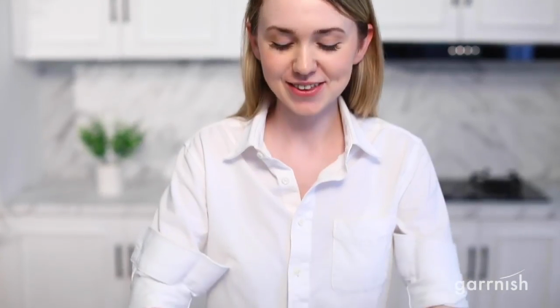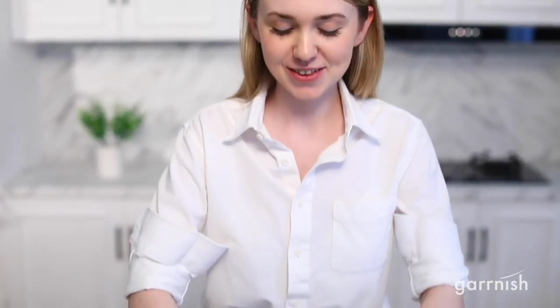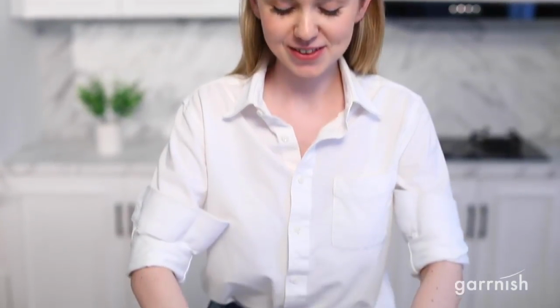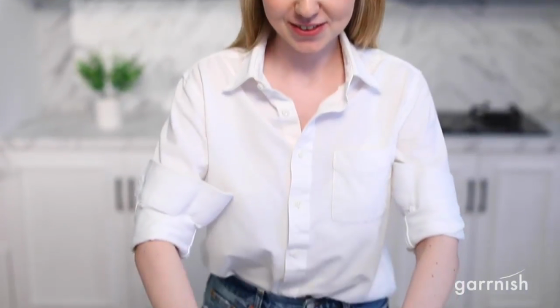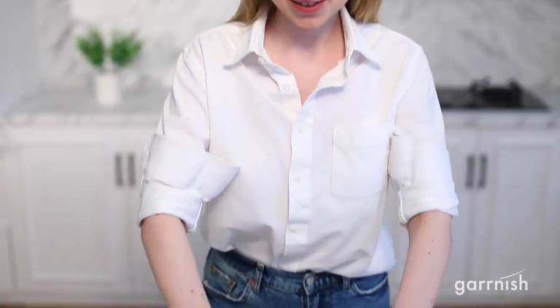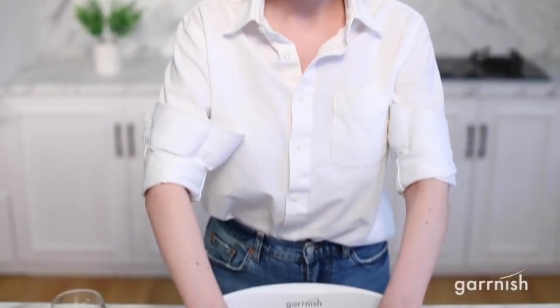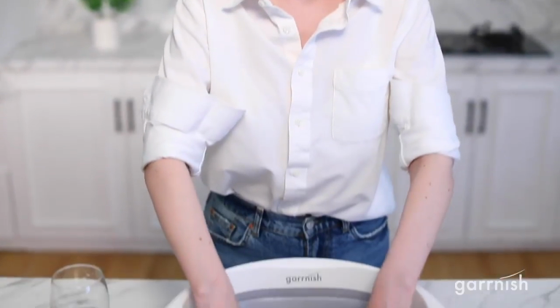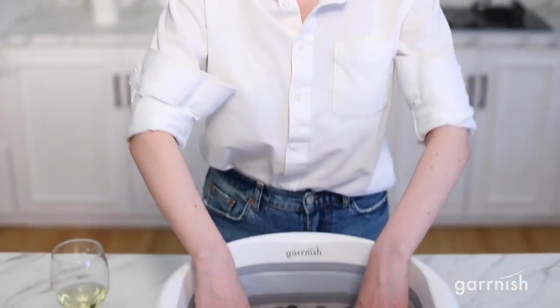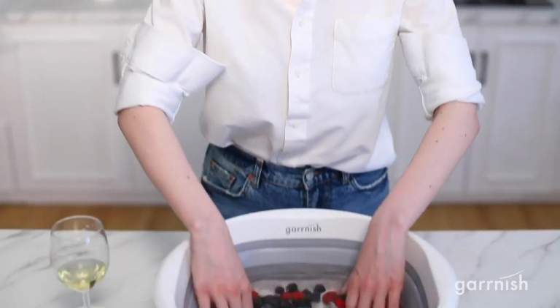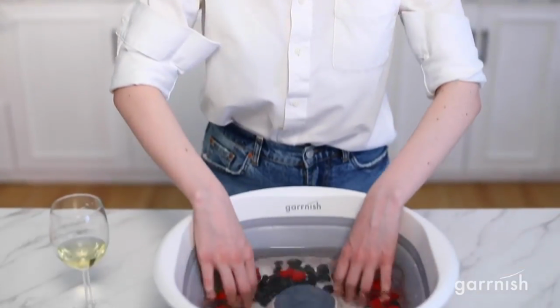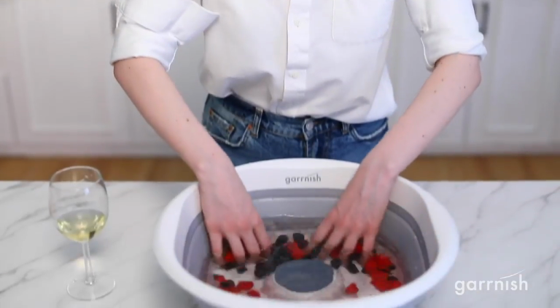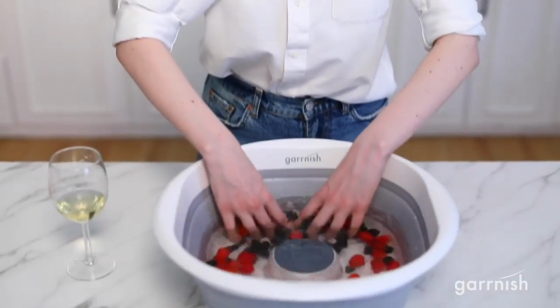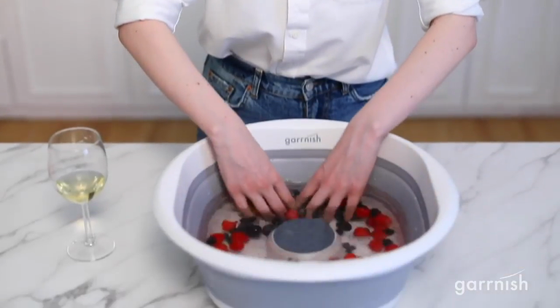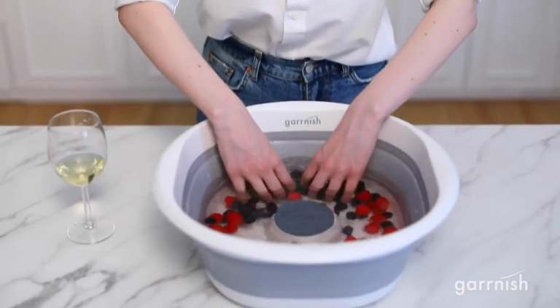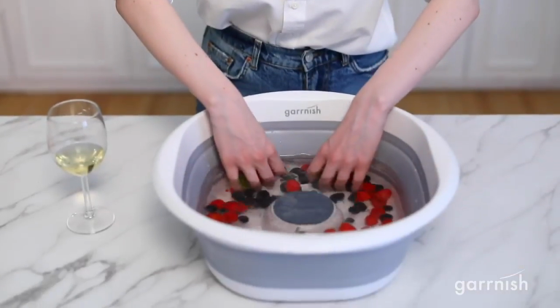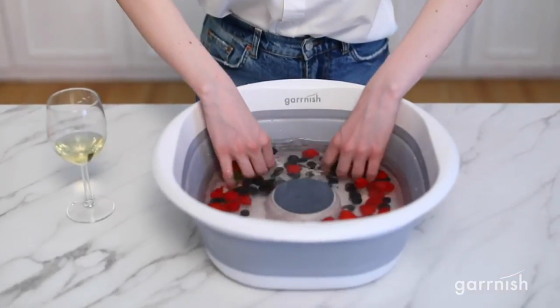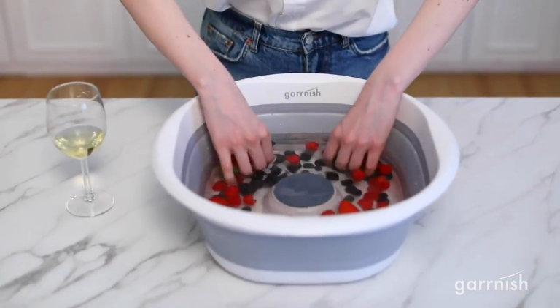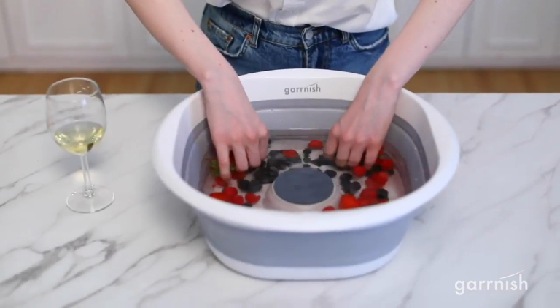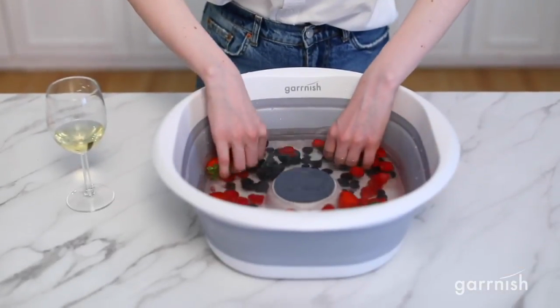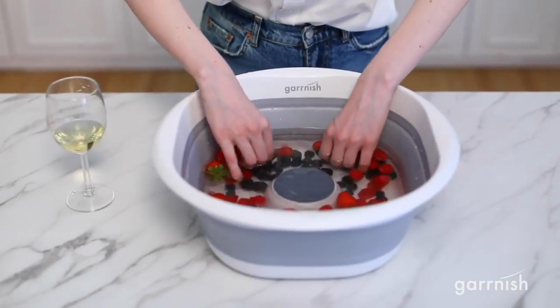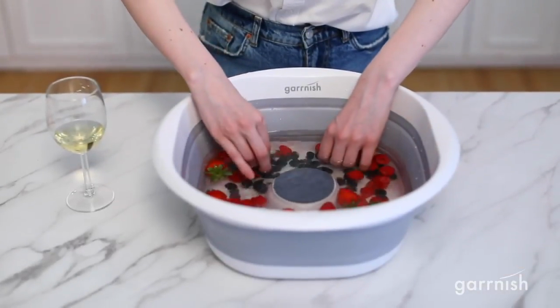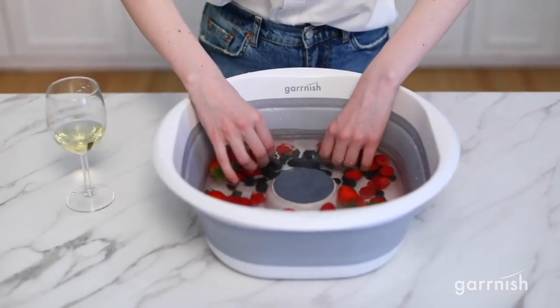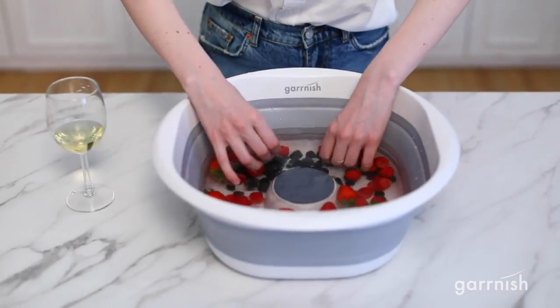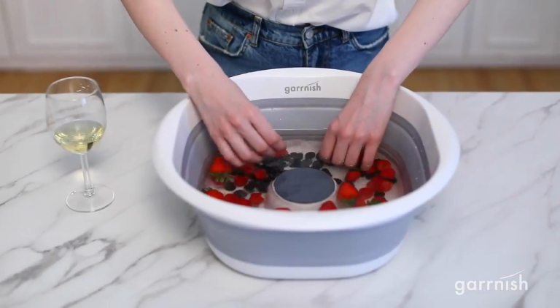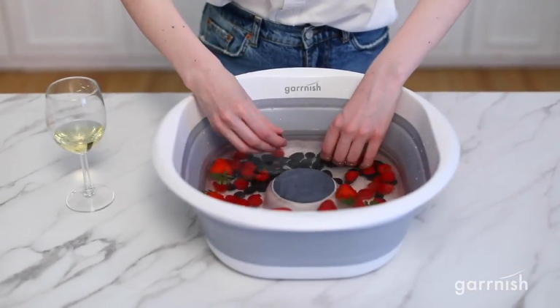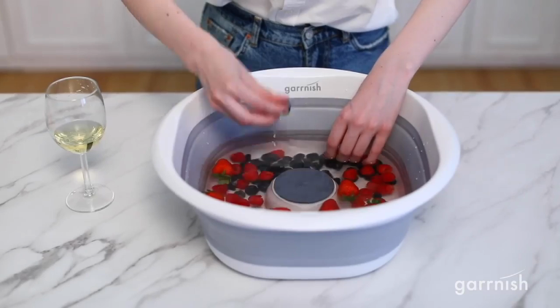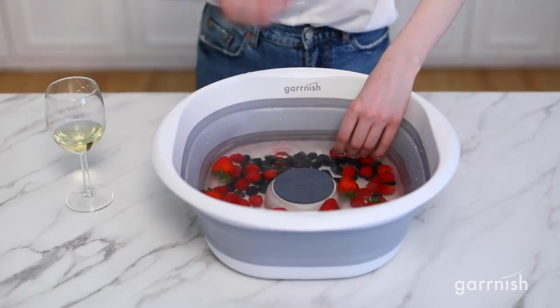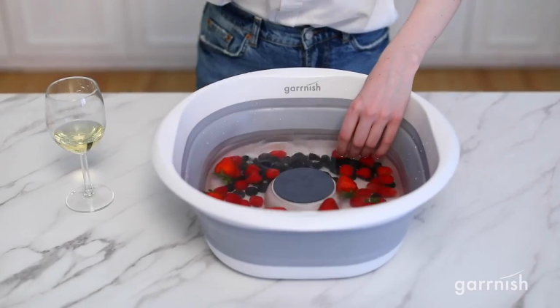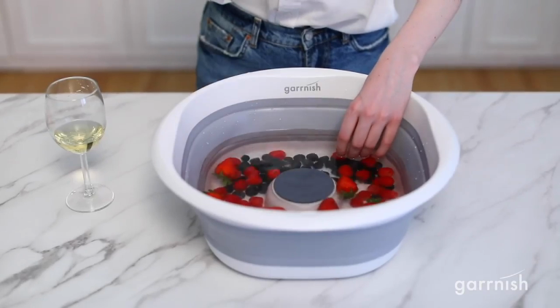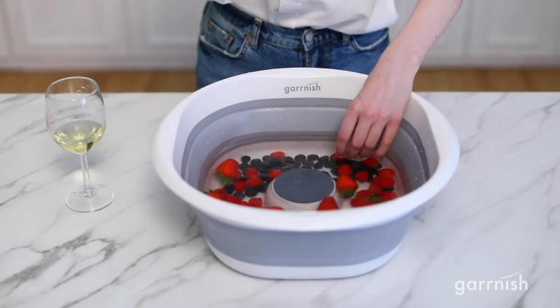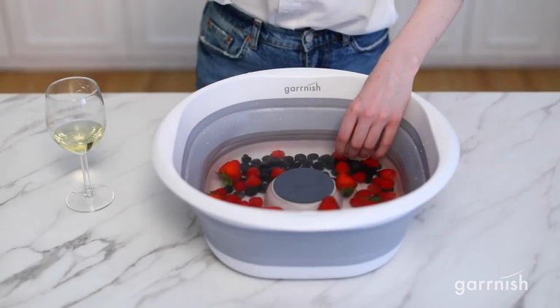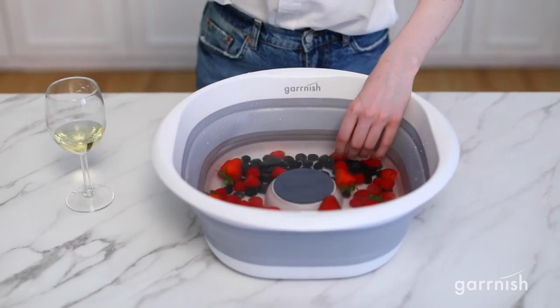Introducing the Garnish Pesticide Purifier, the best way to remove pesticides from your fruits and veggies.